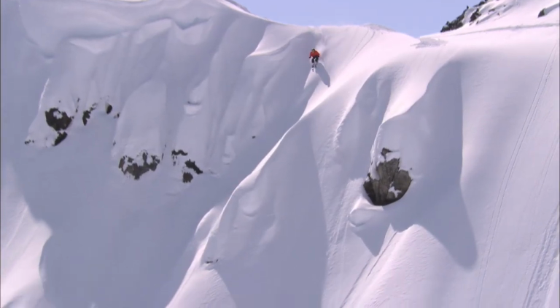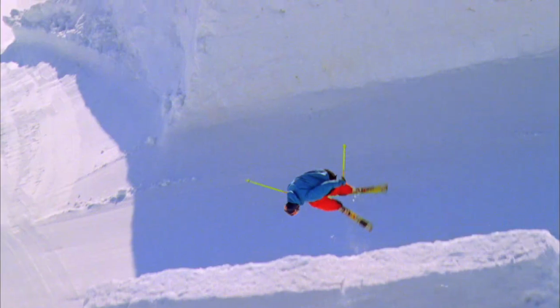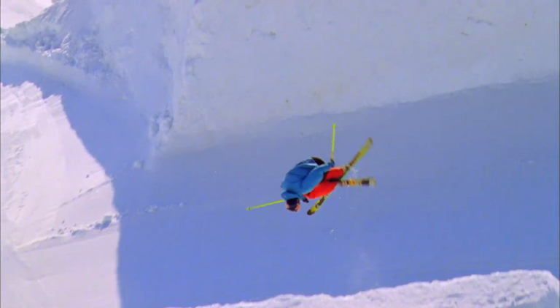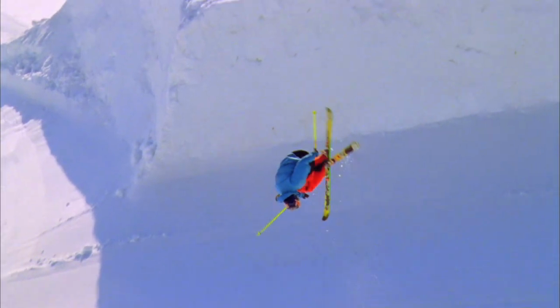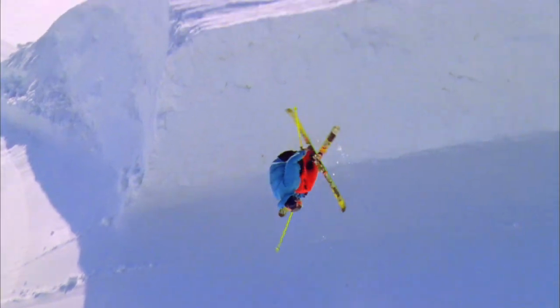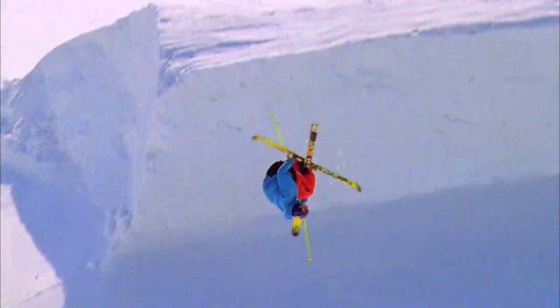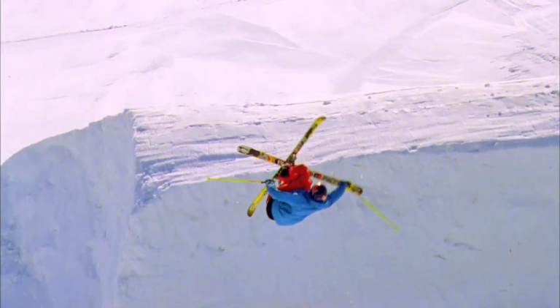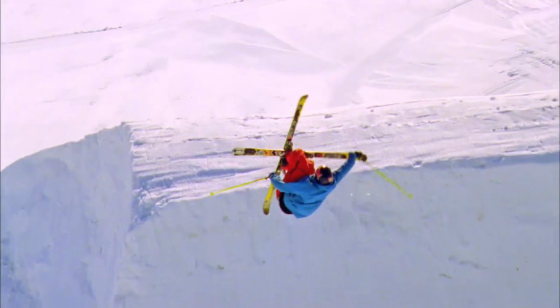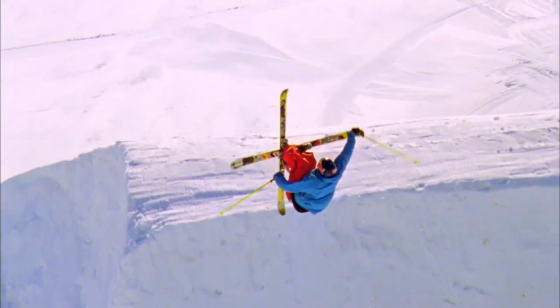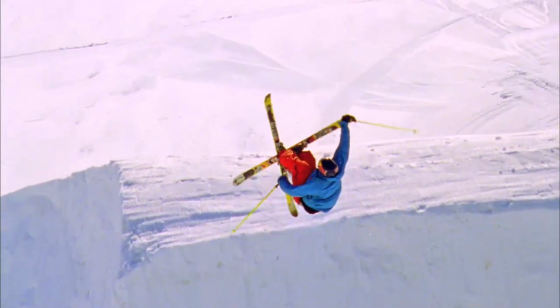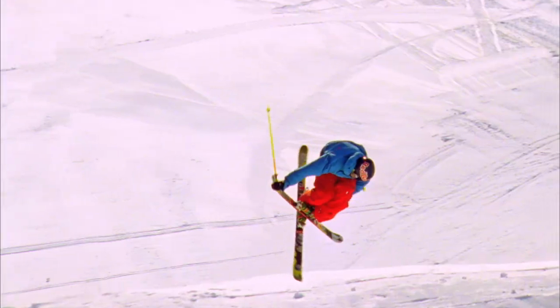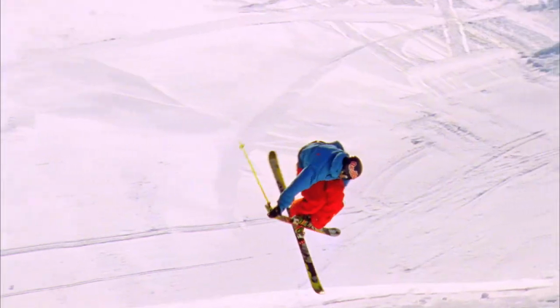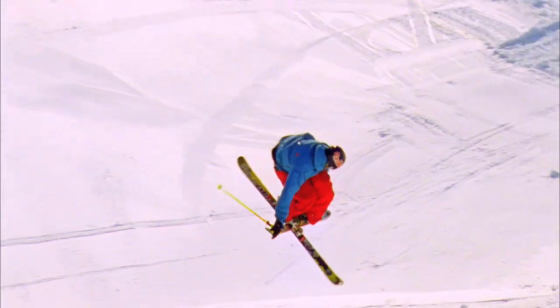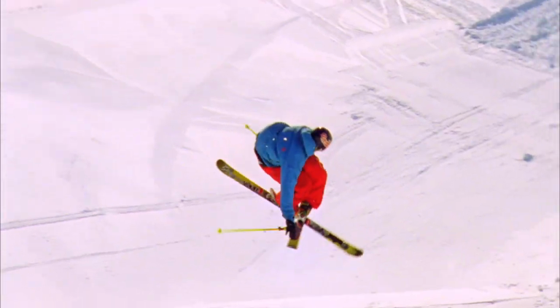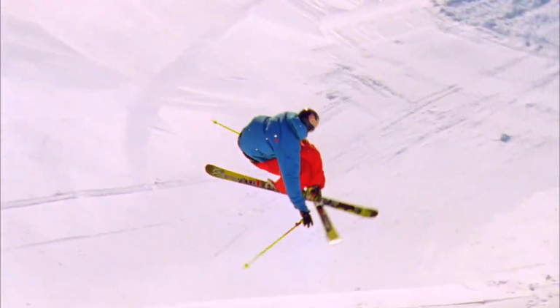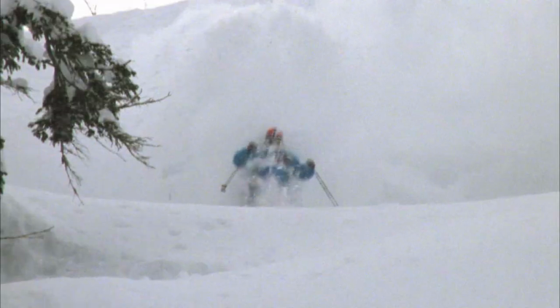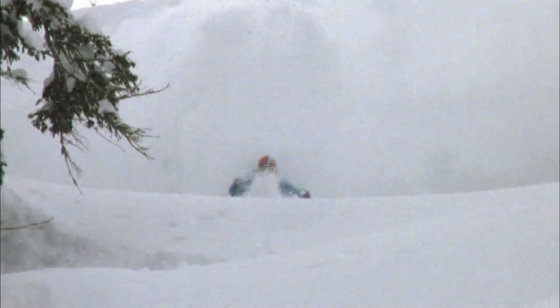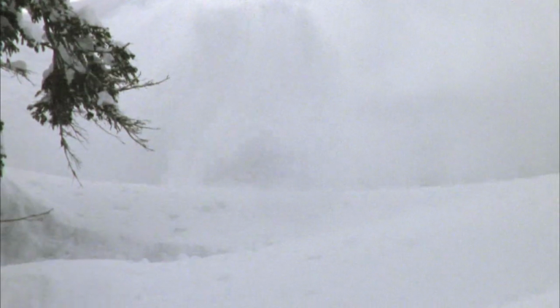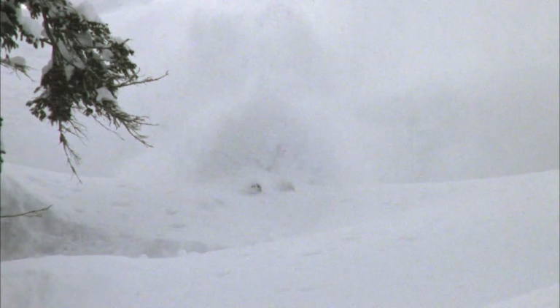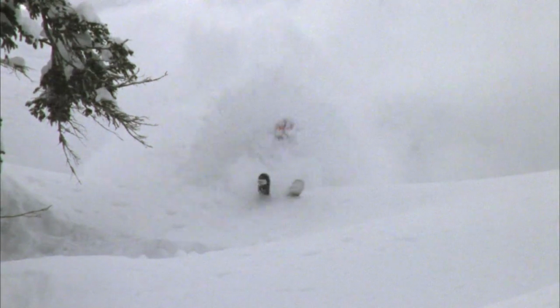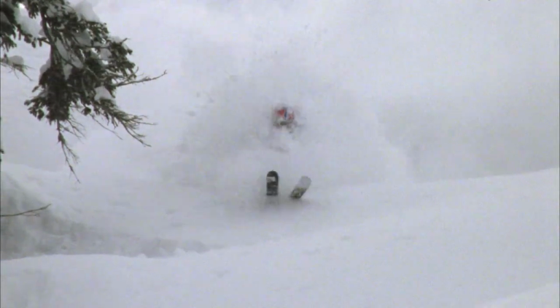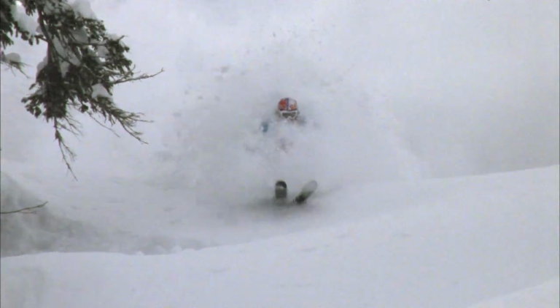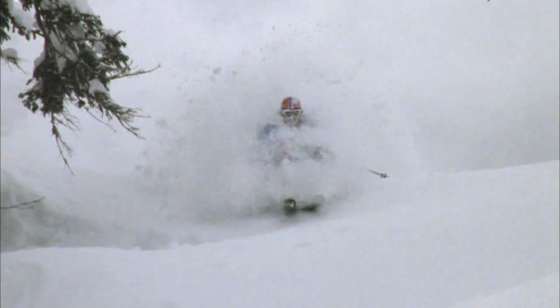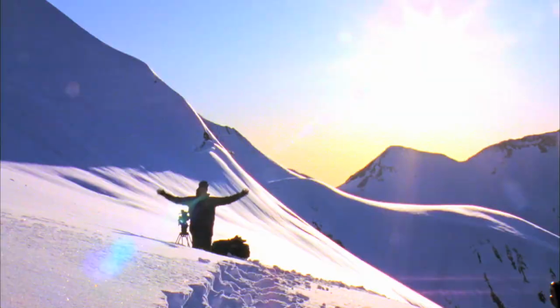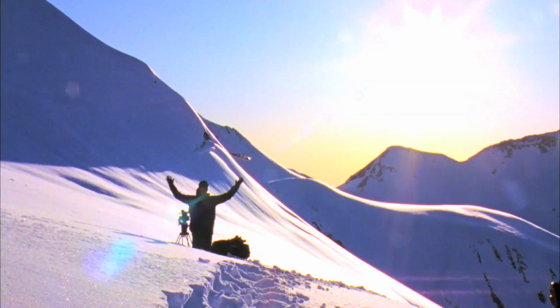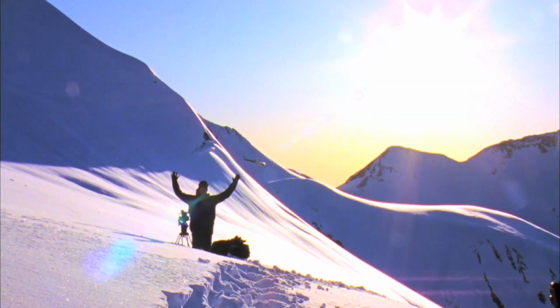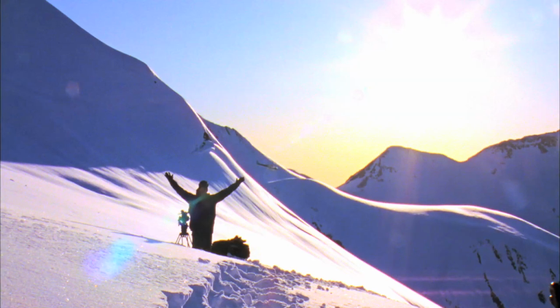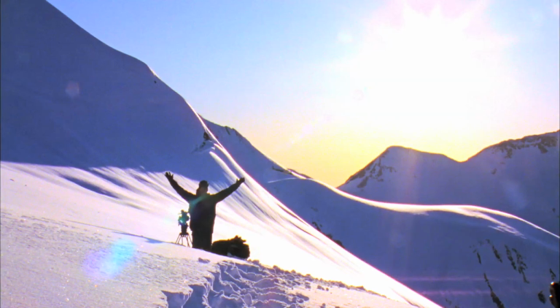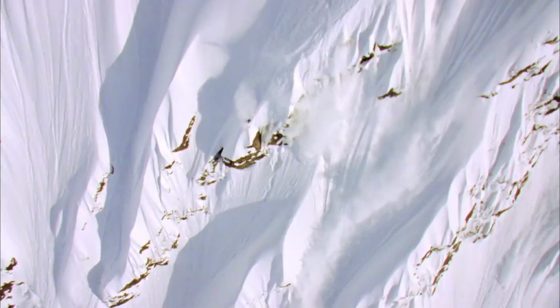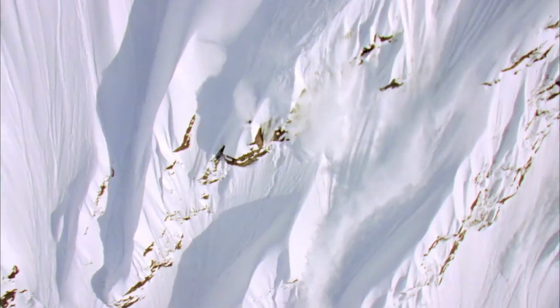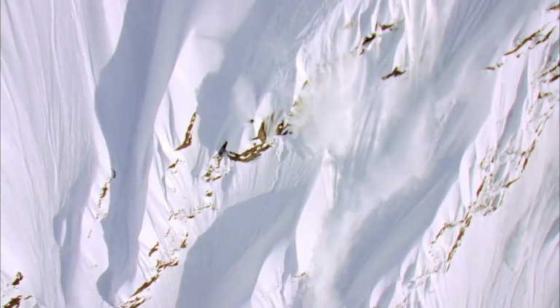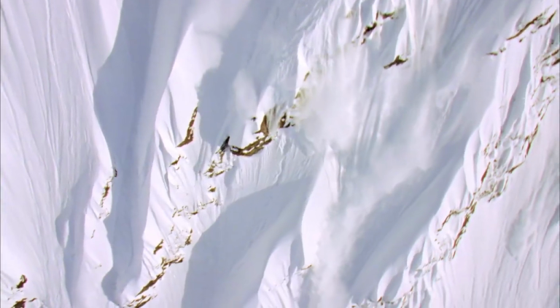Such a big jump, so much hang time. Watch yourself.